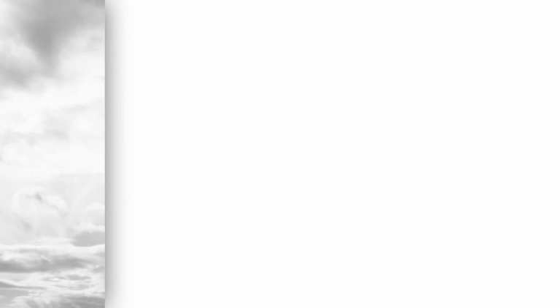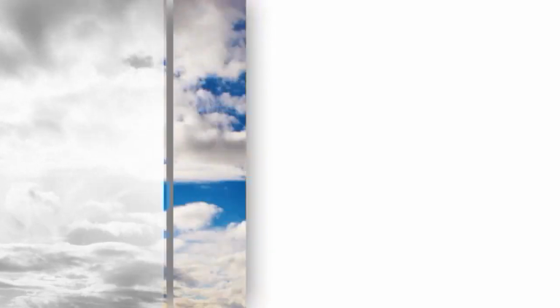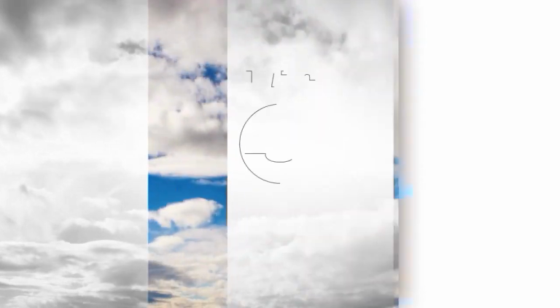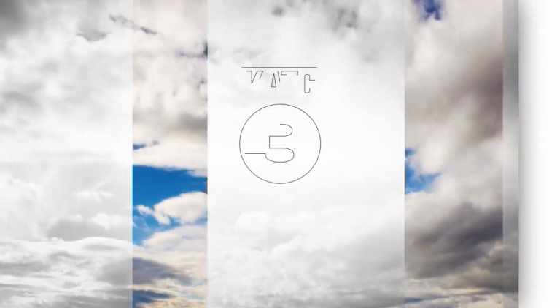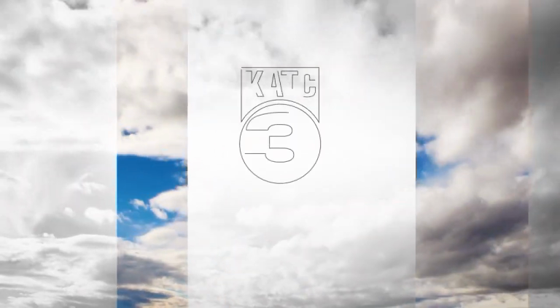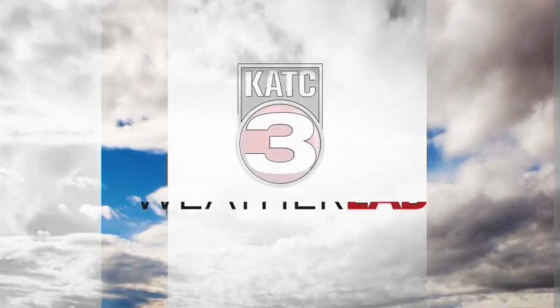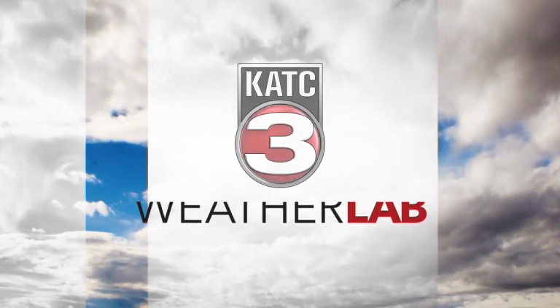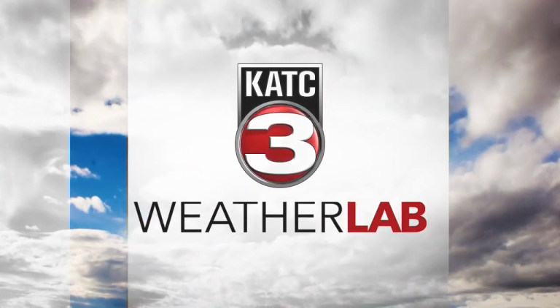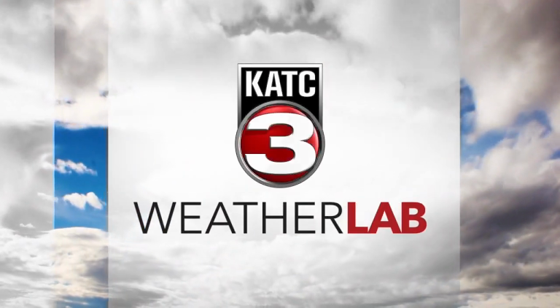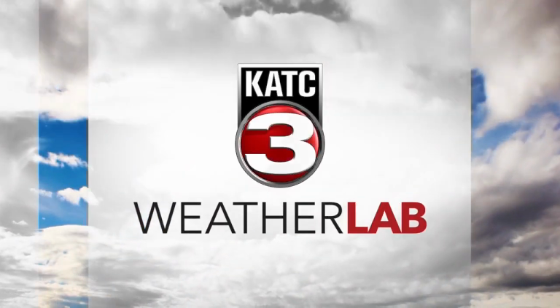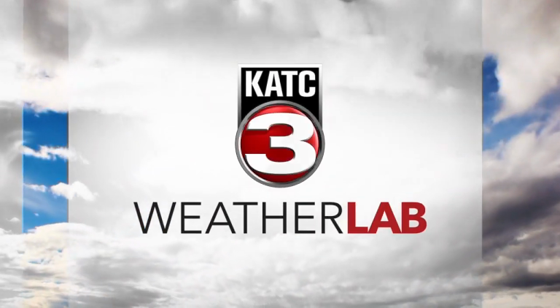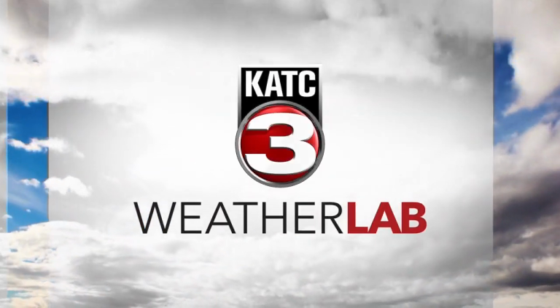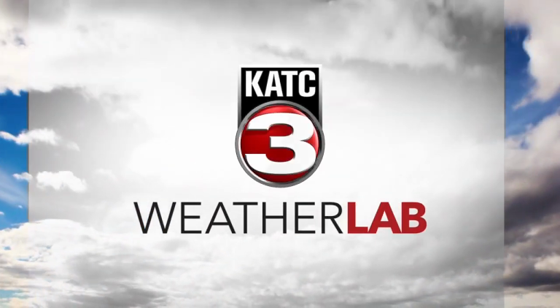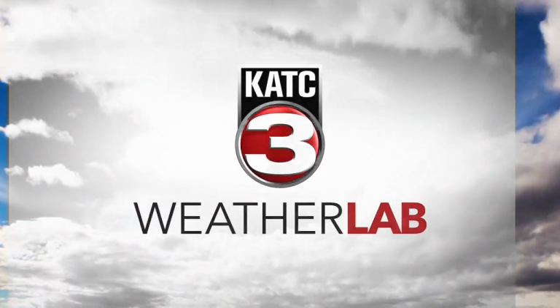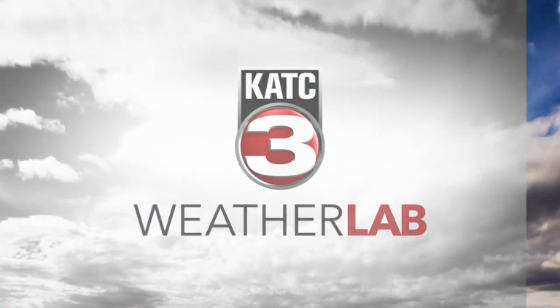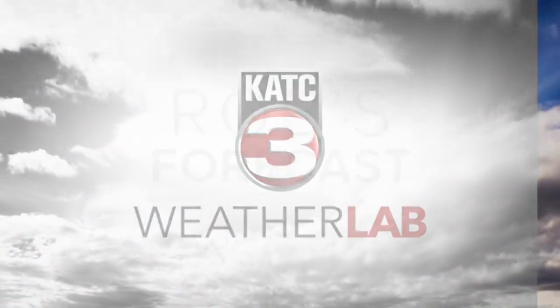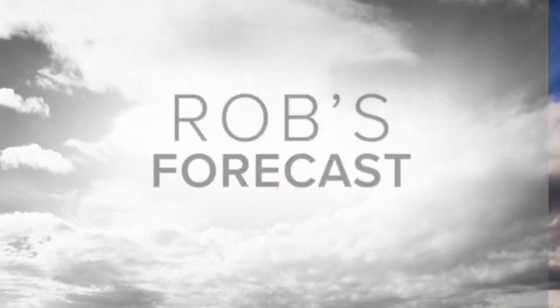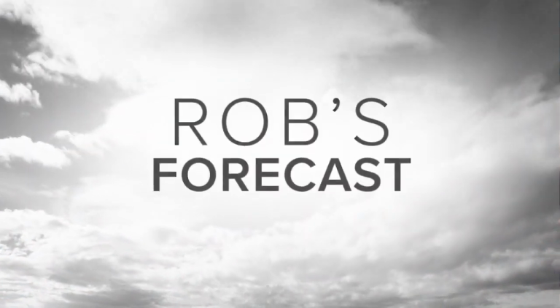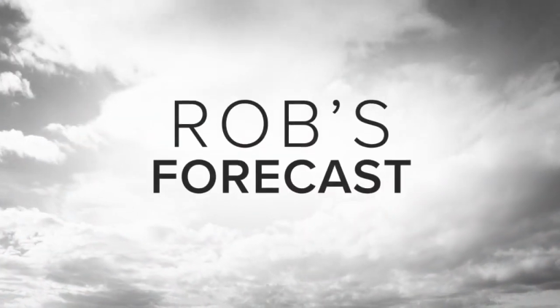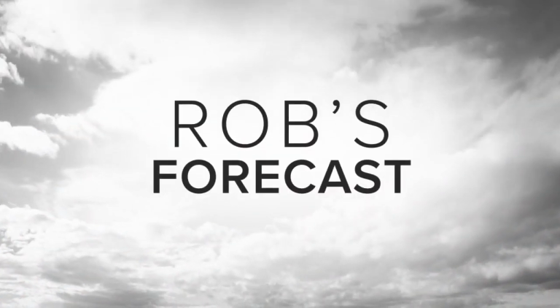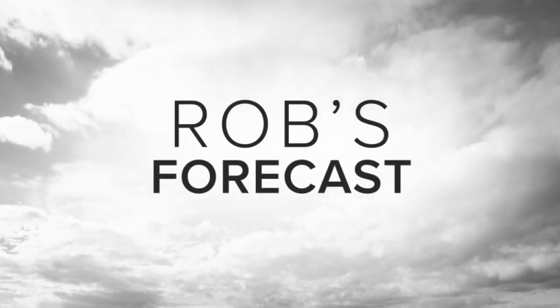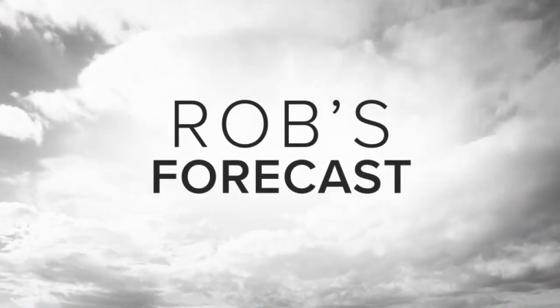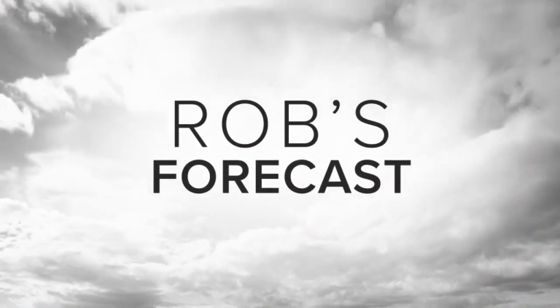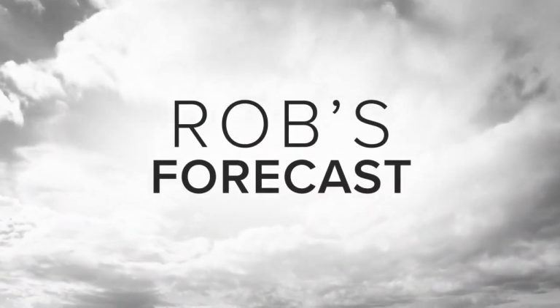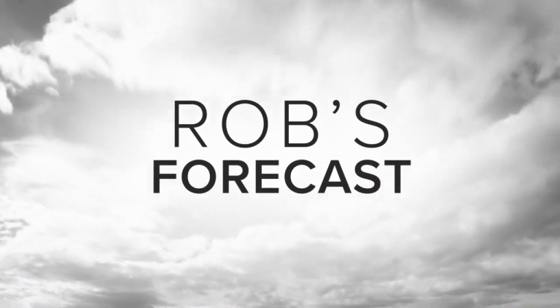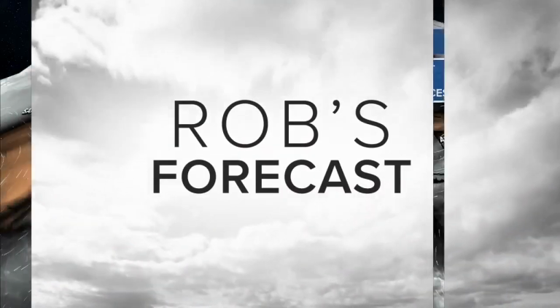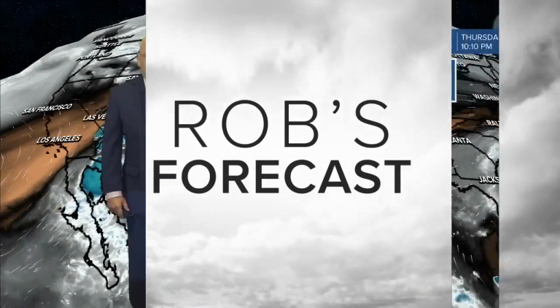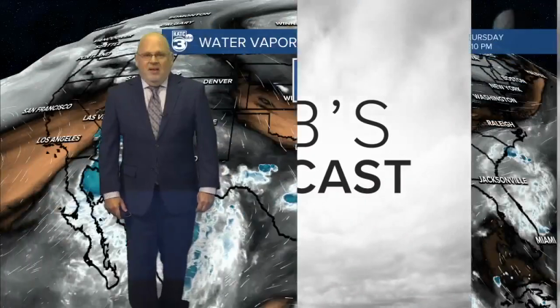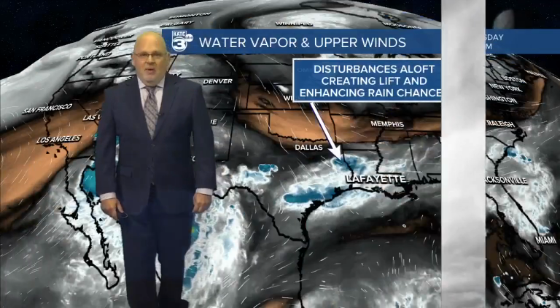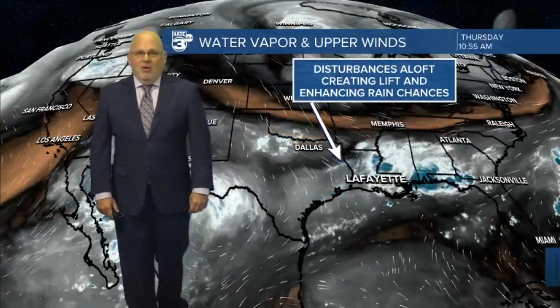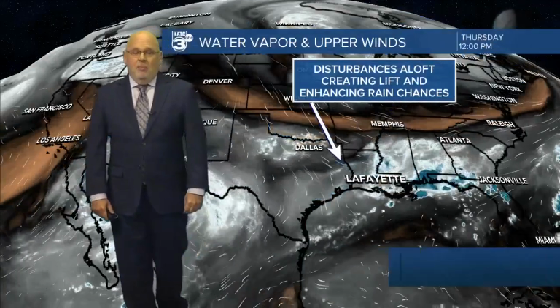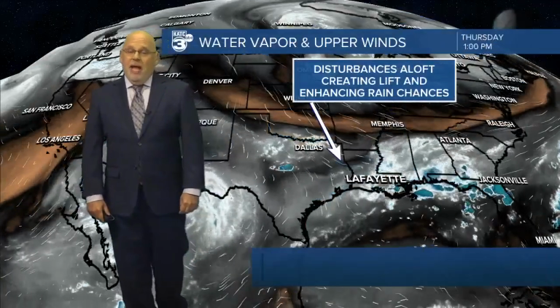From the KTC Weatherland, here's Rob's forecast. Welcome back.